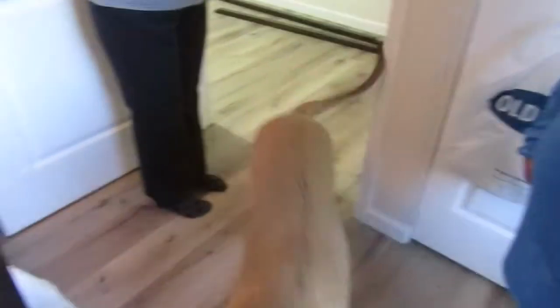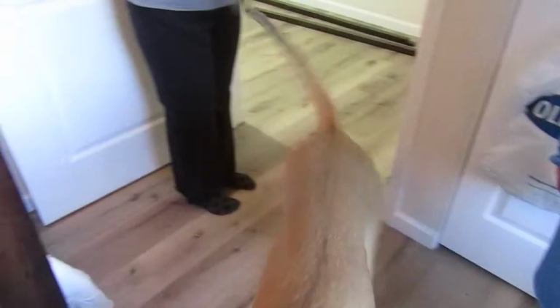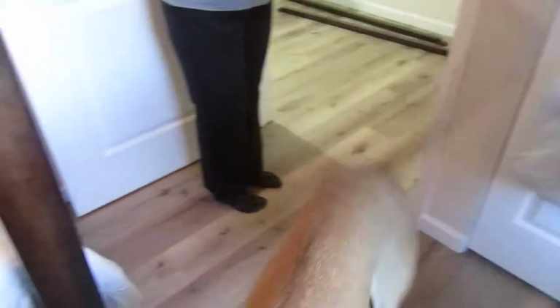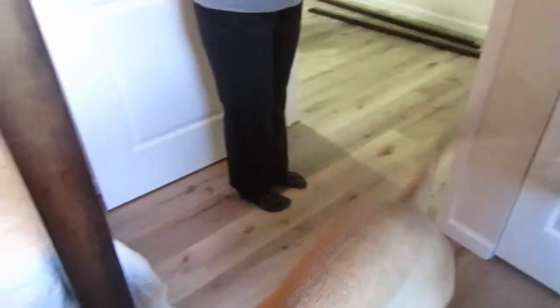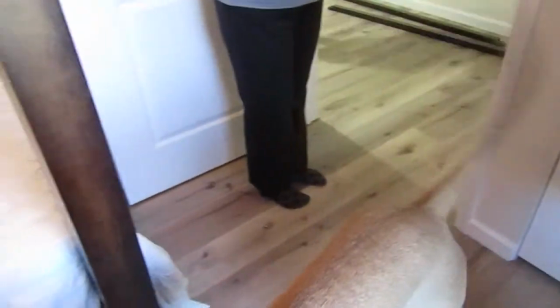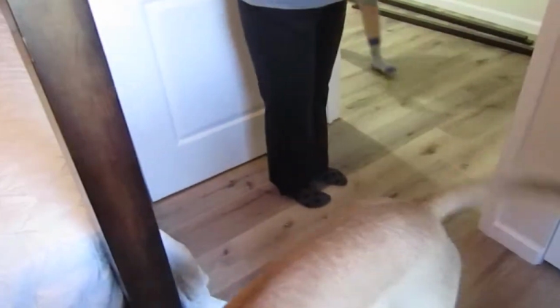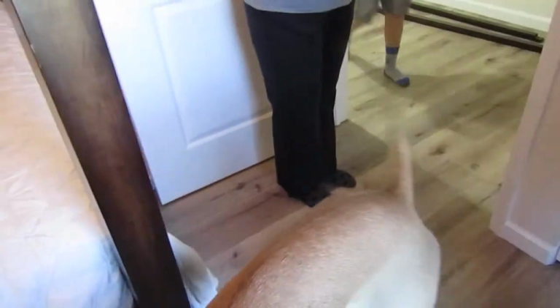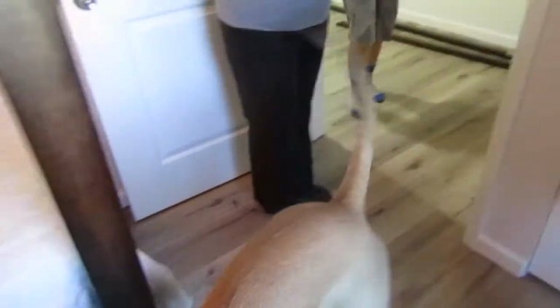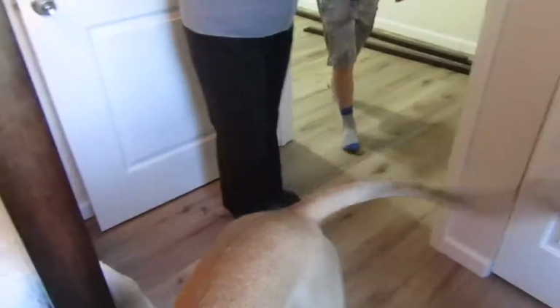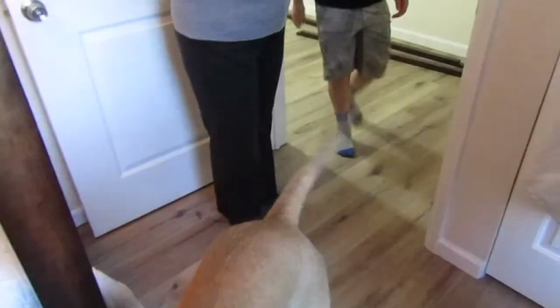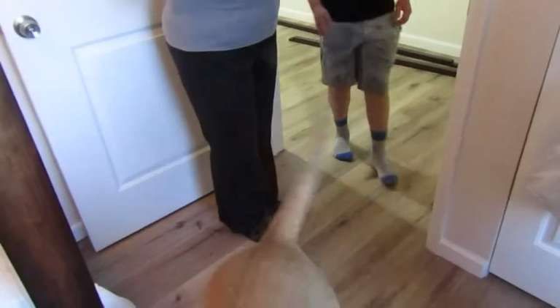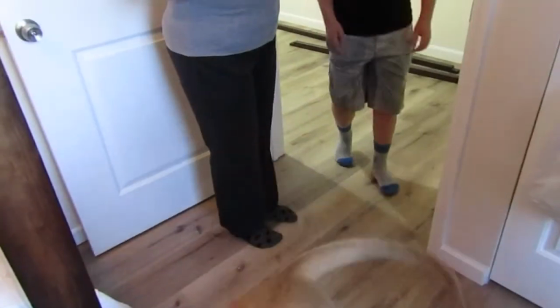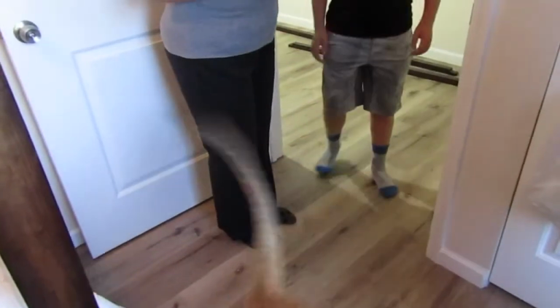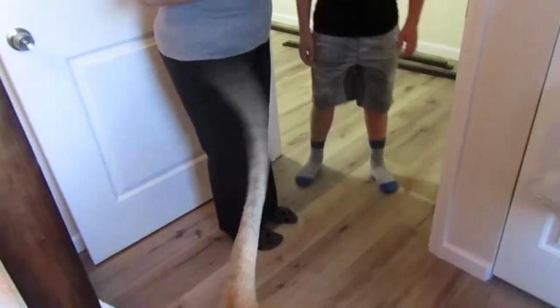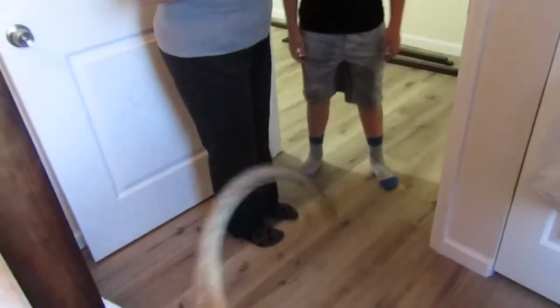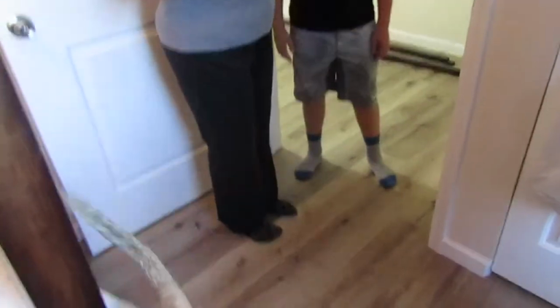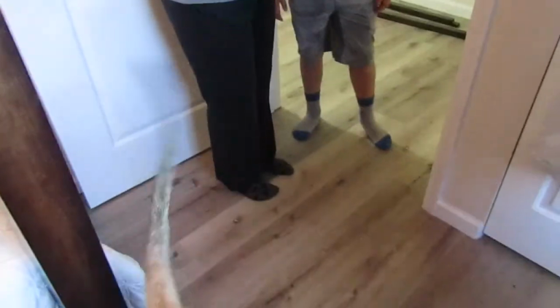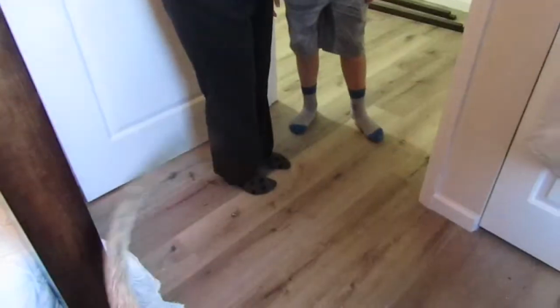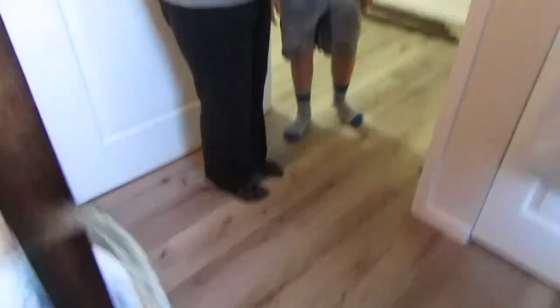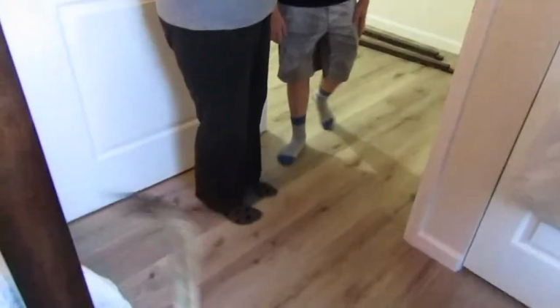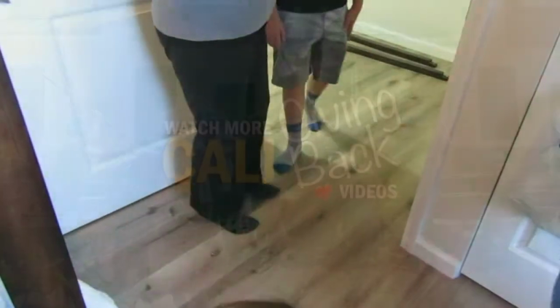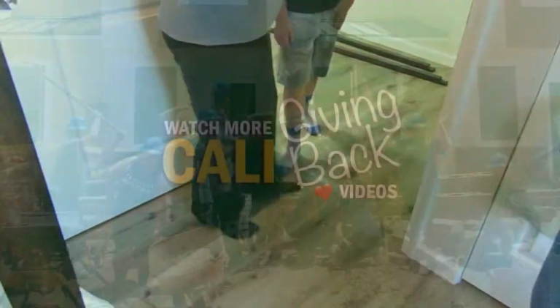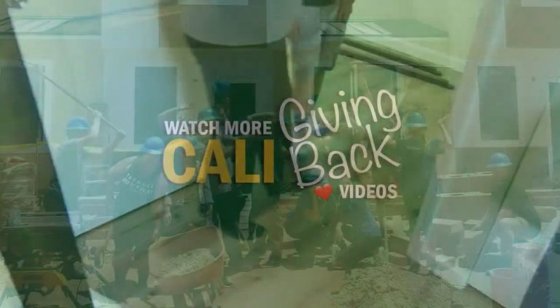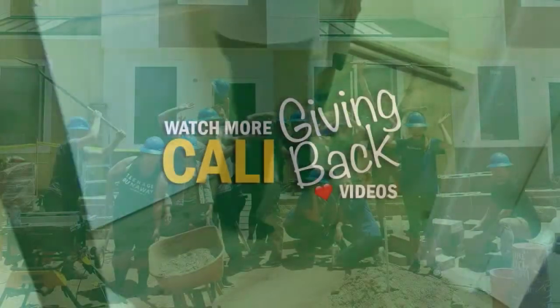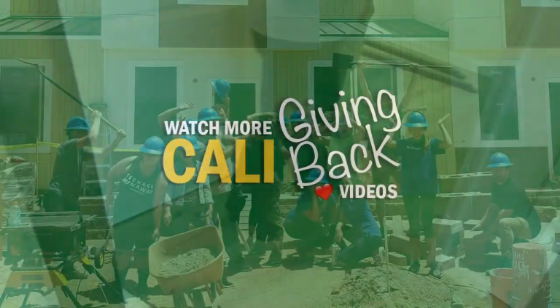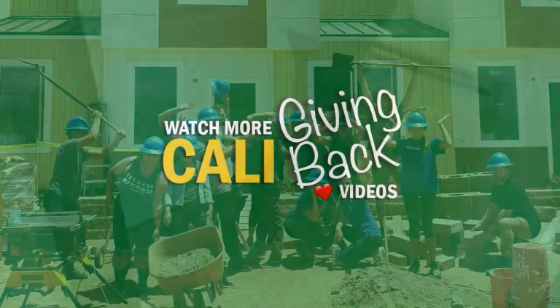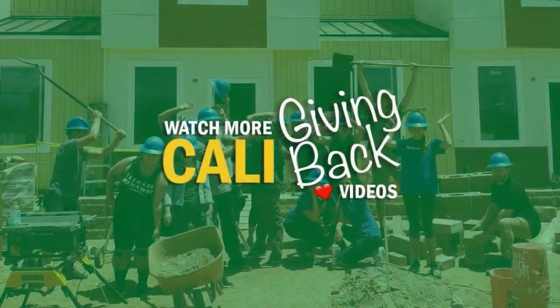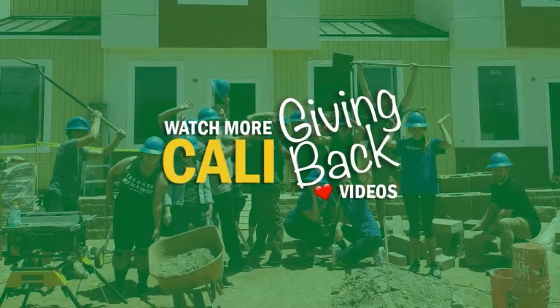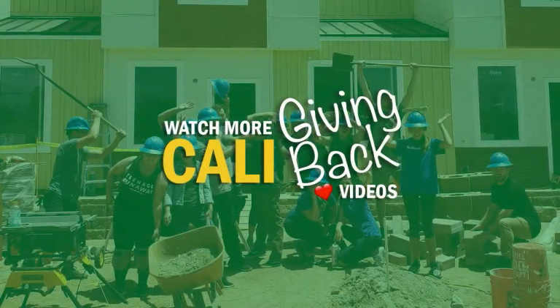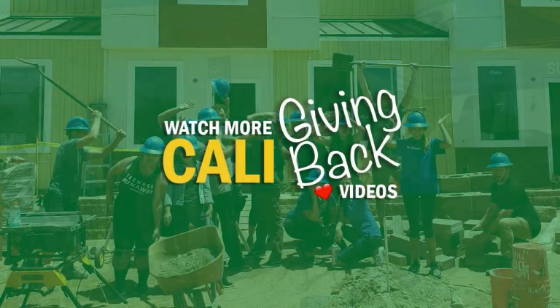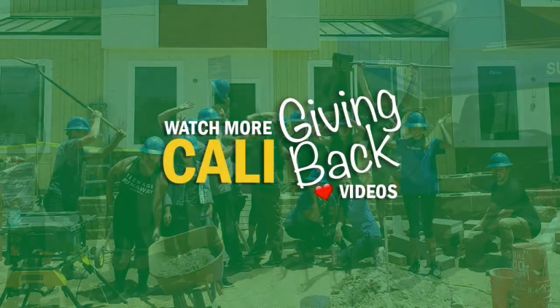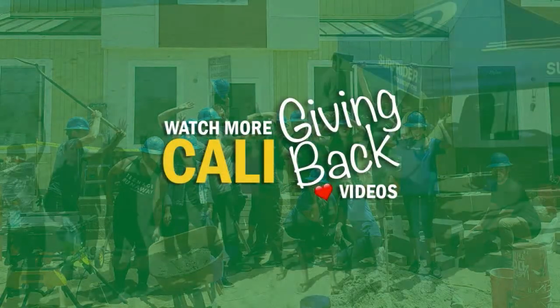Charlie heard his name. Watch more Giving Back videos.